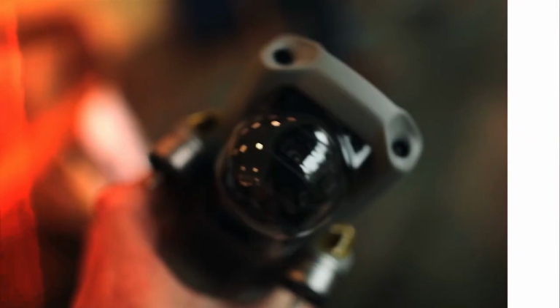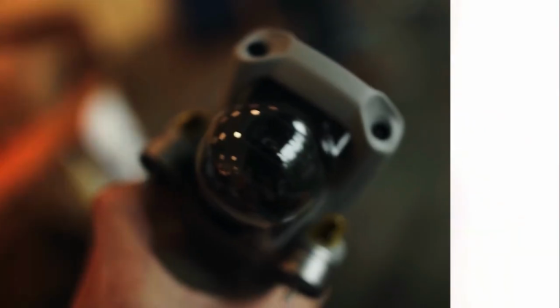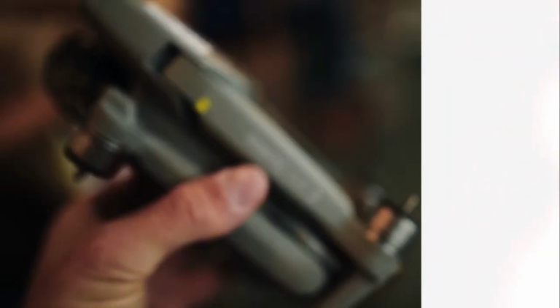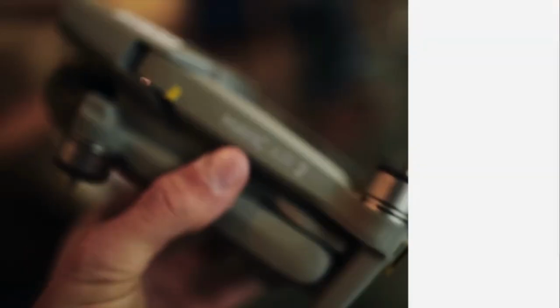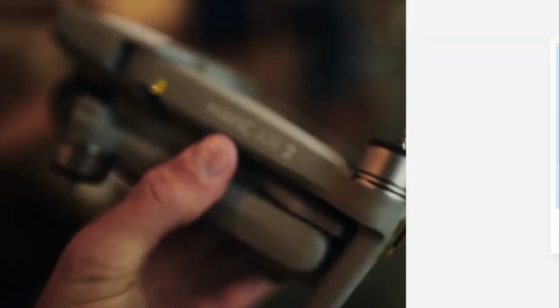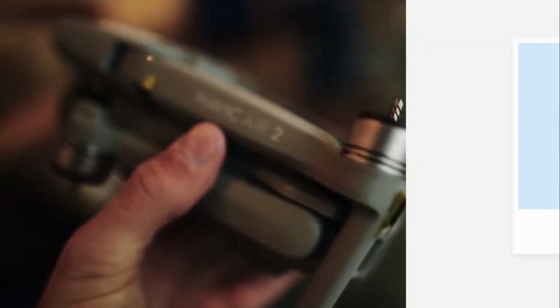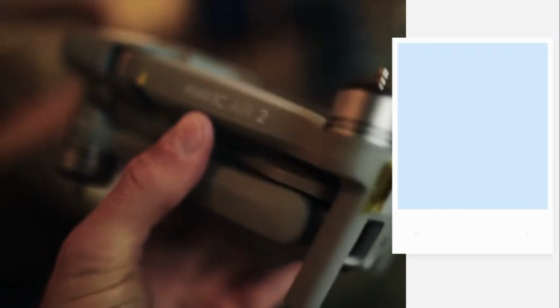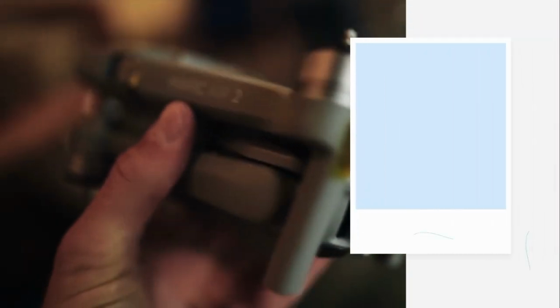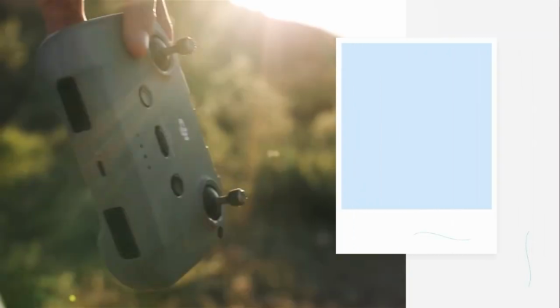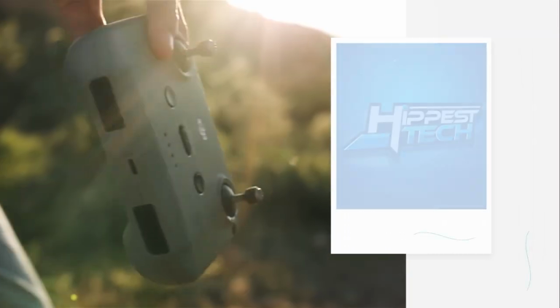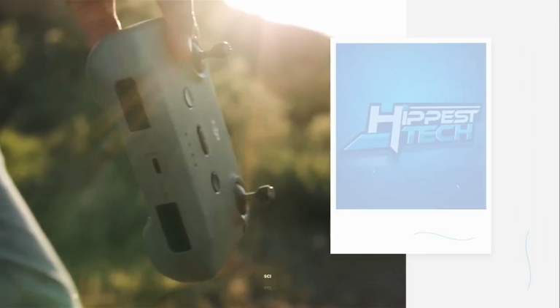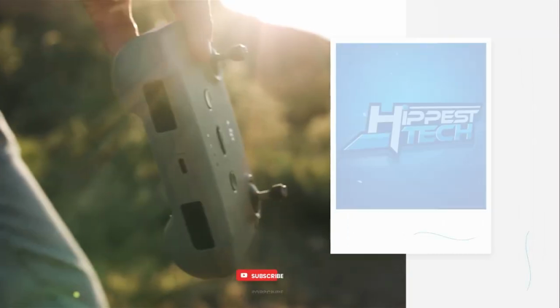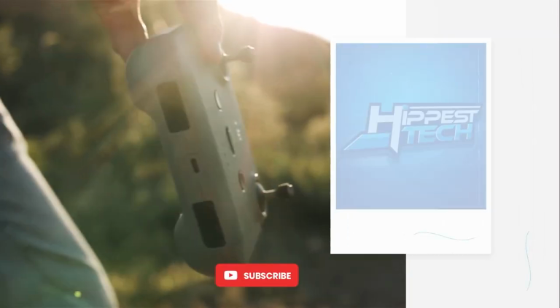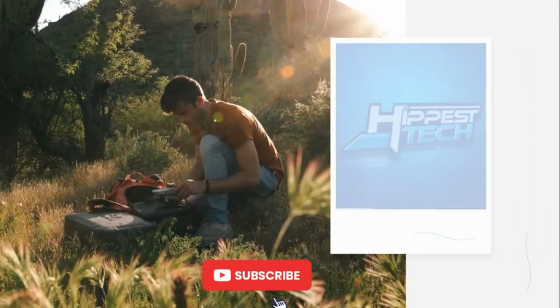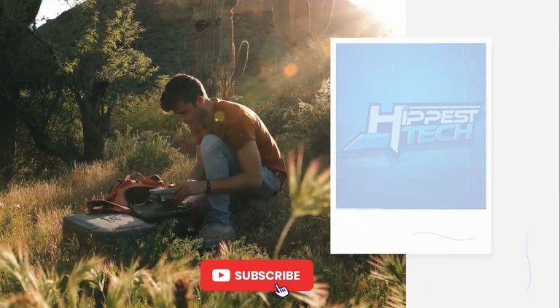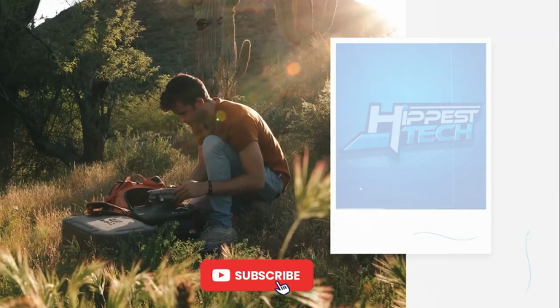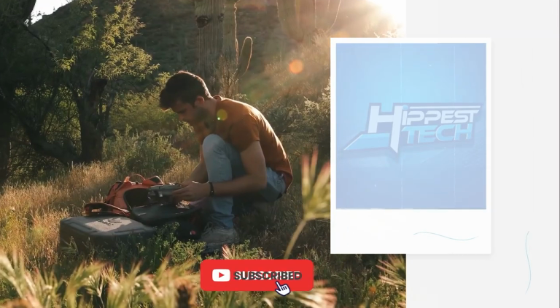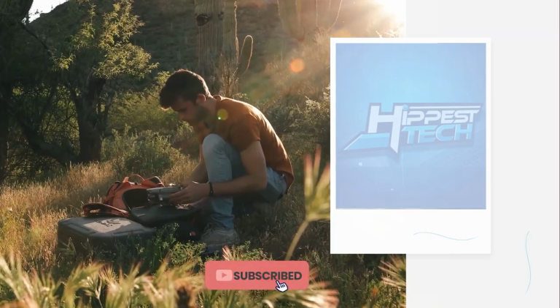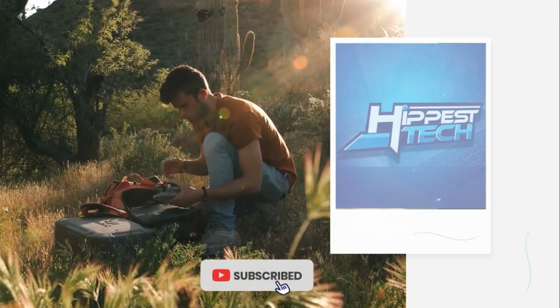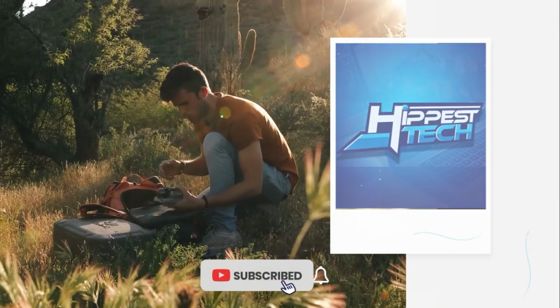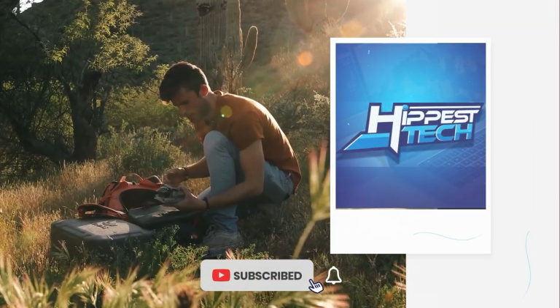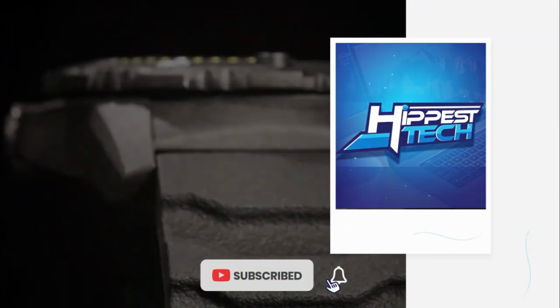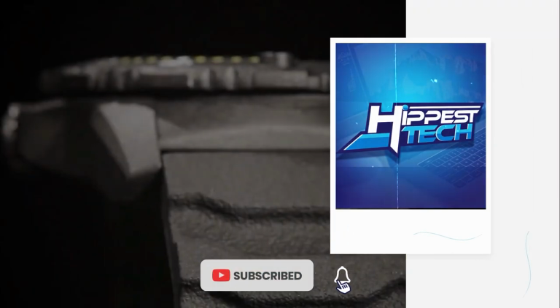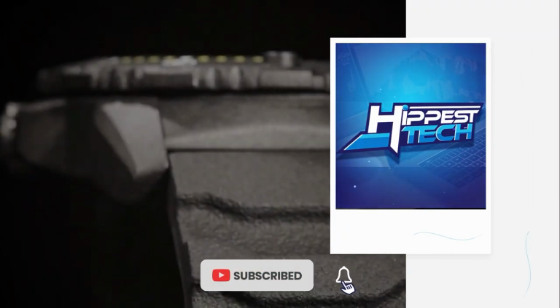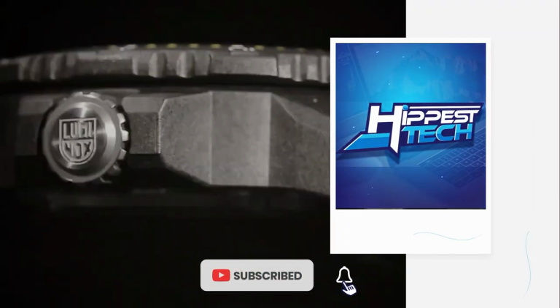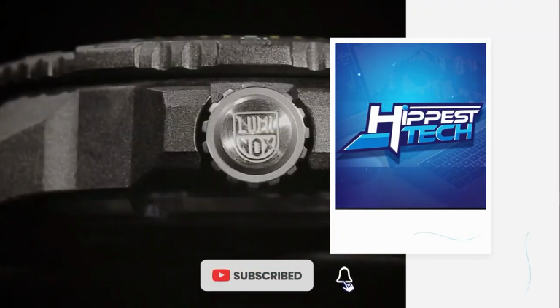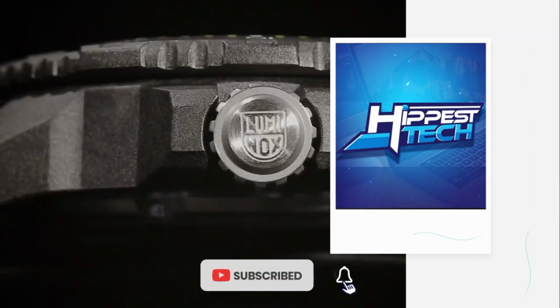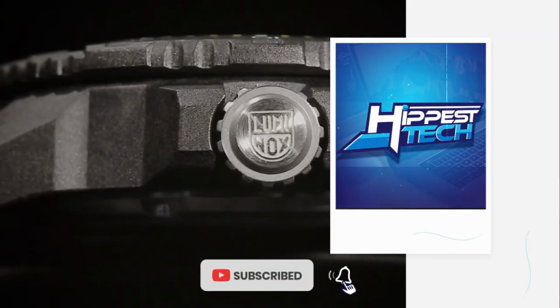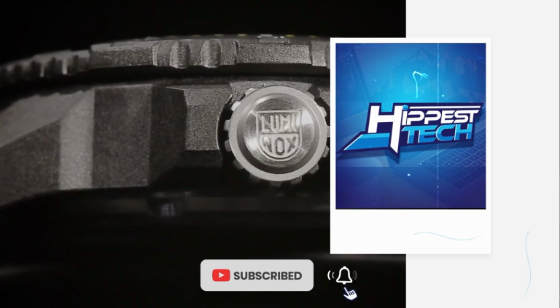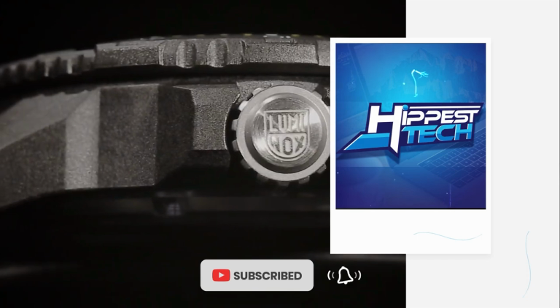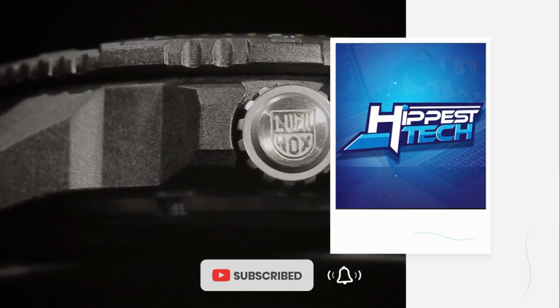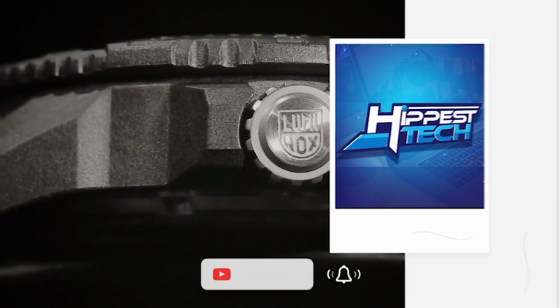If you are loving these gadgets, tap that like button and subscribe to the channel so we know to bring you more videos like this.